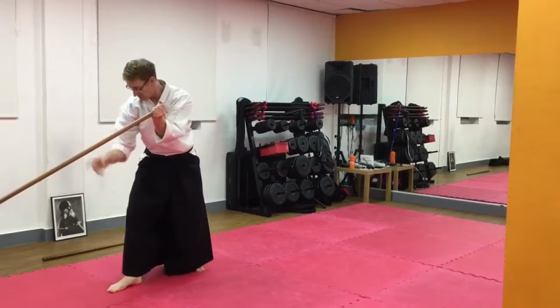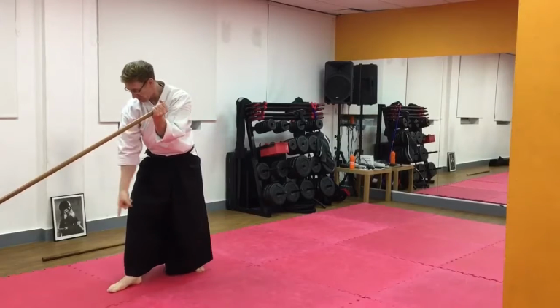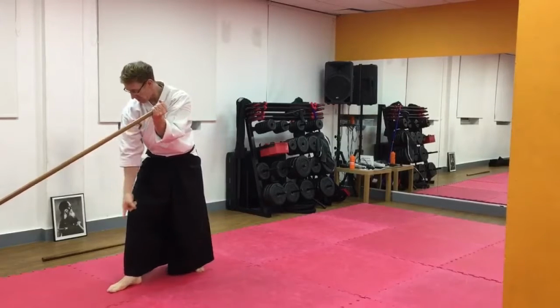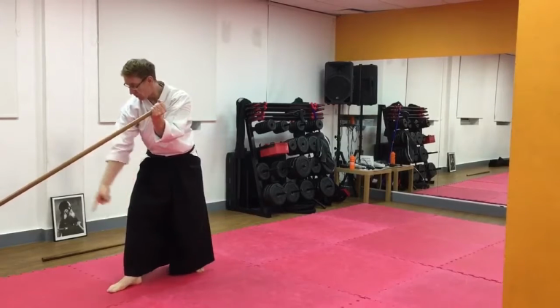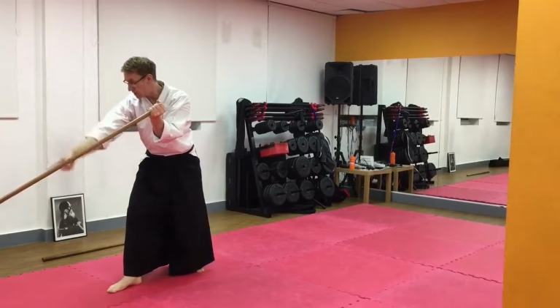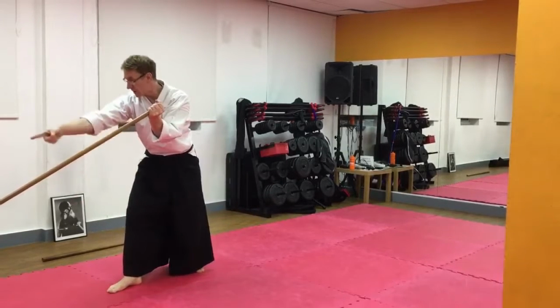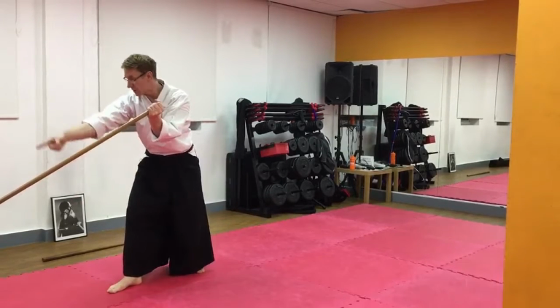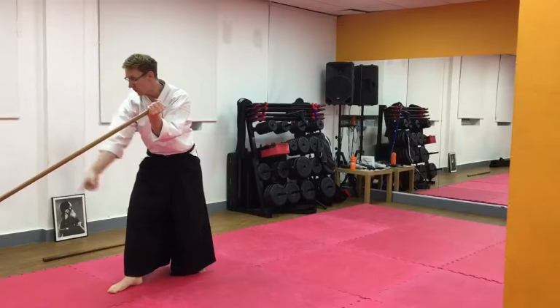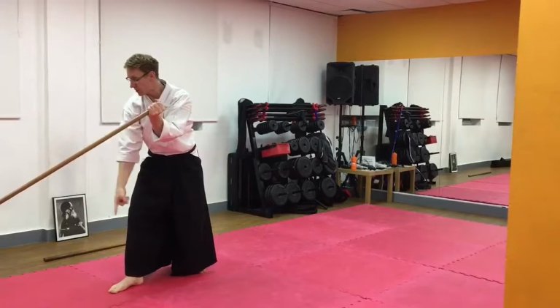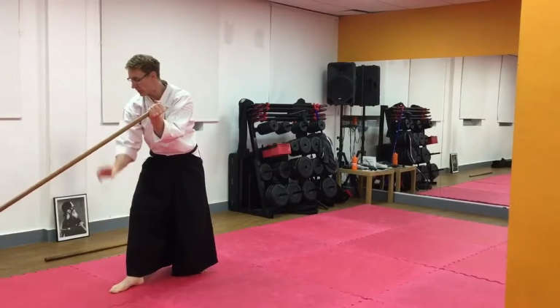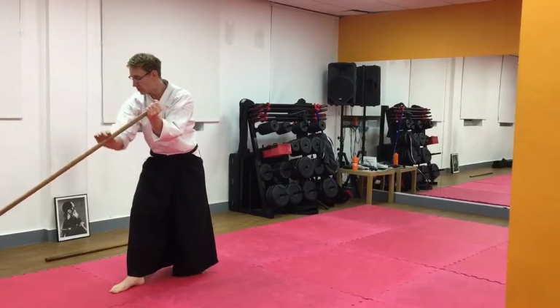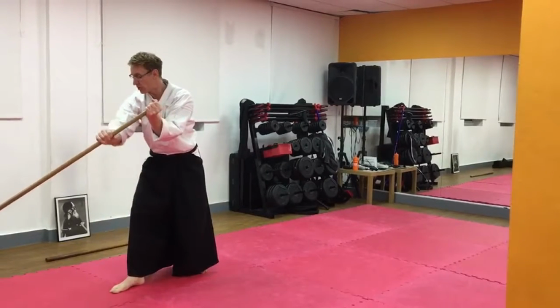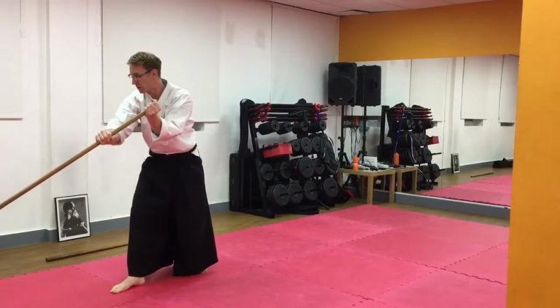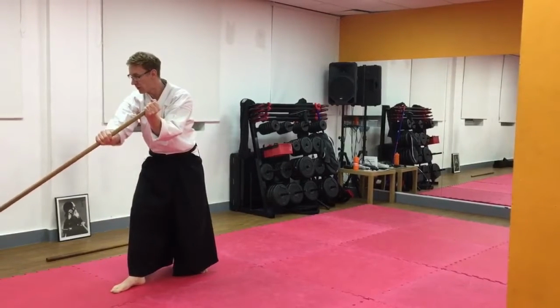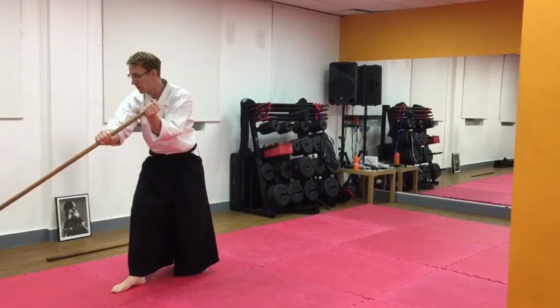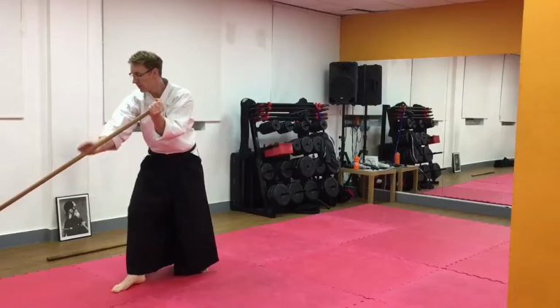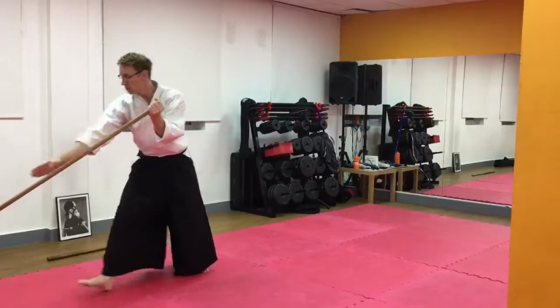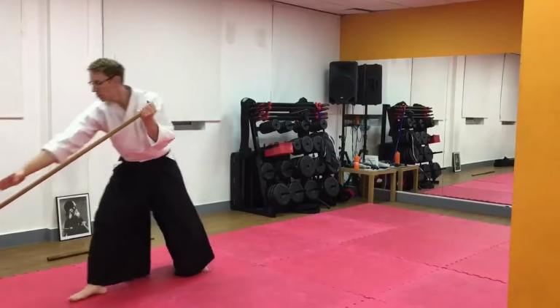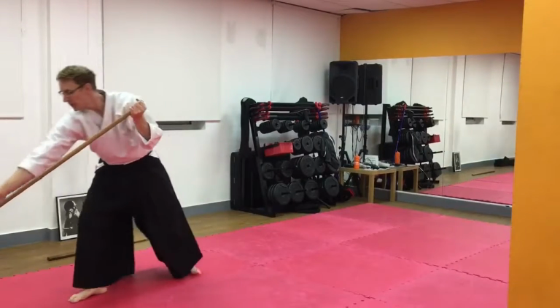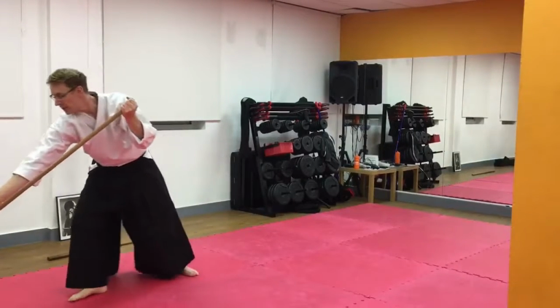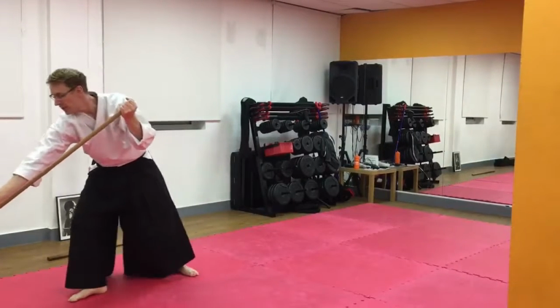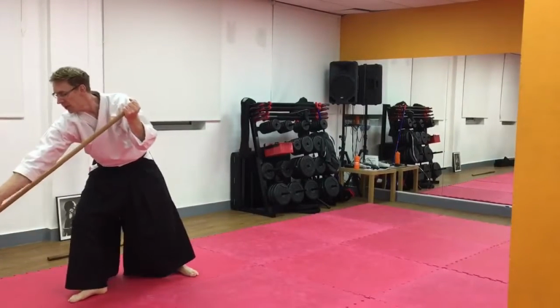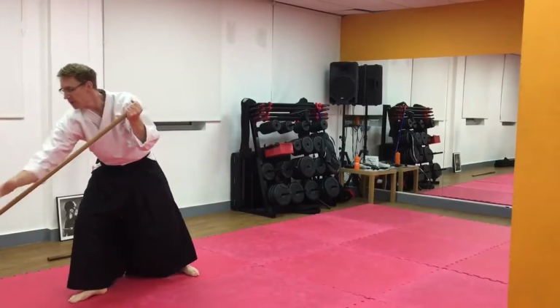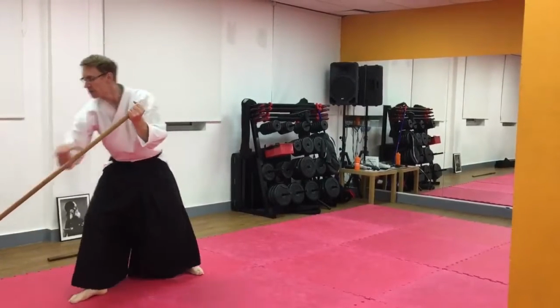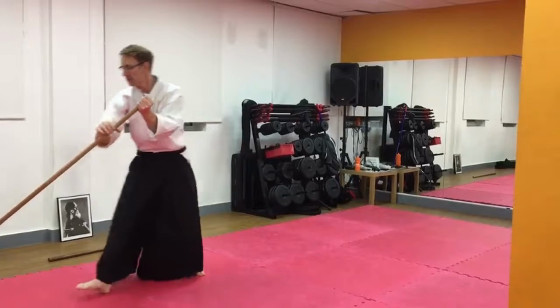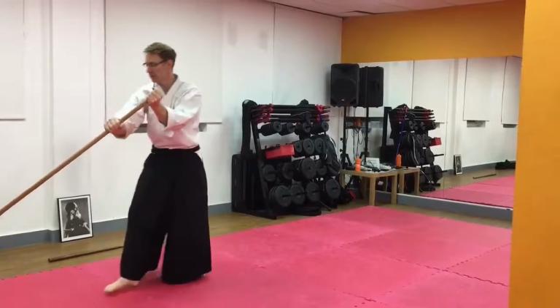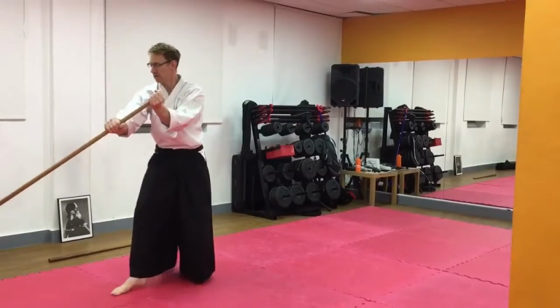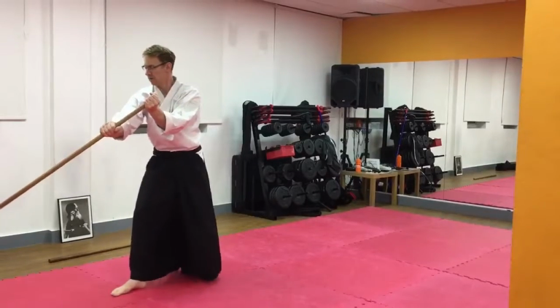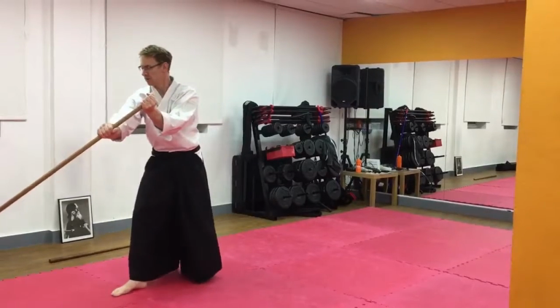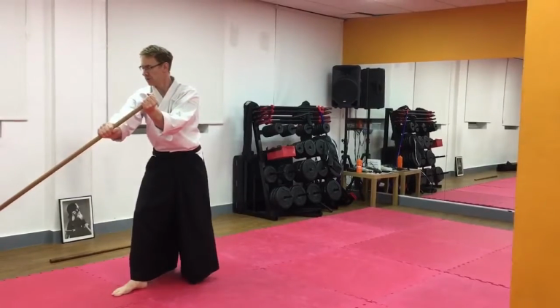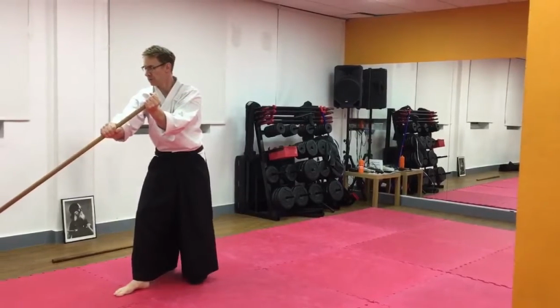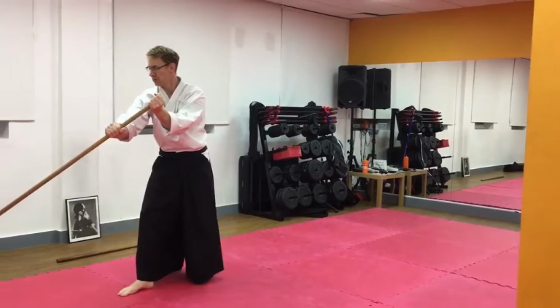Your toes are pointing in the direction where you're striking, and you're striking at knee height.